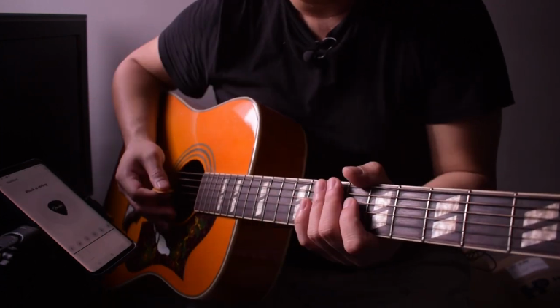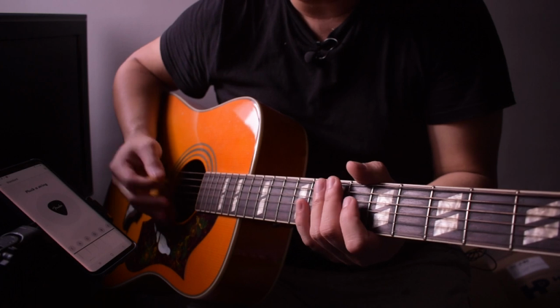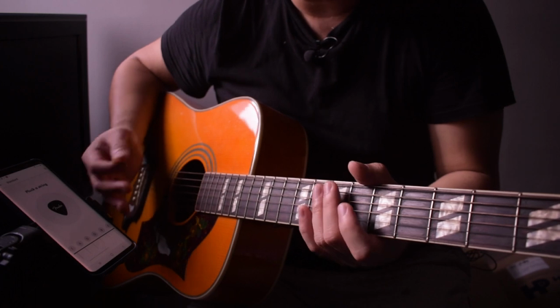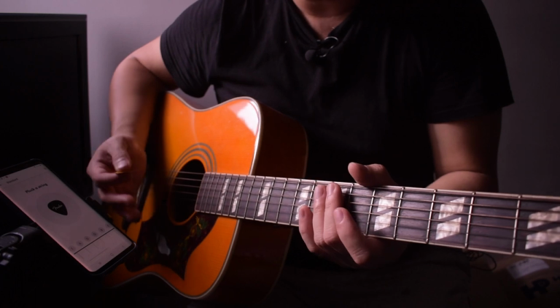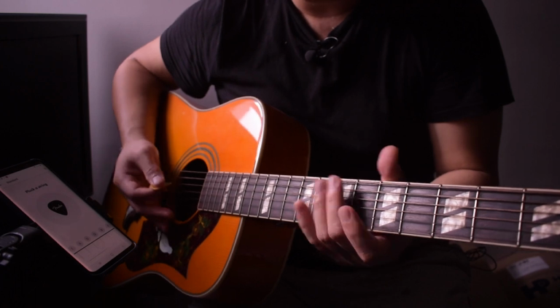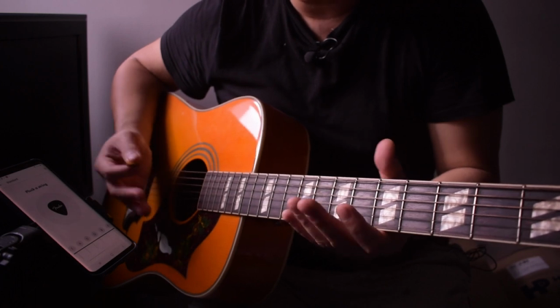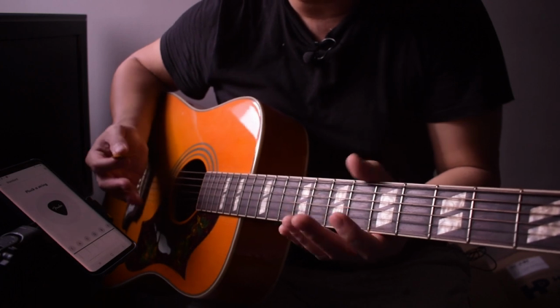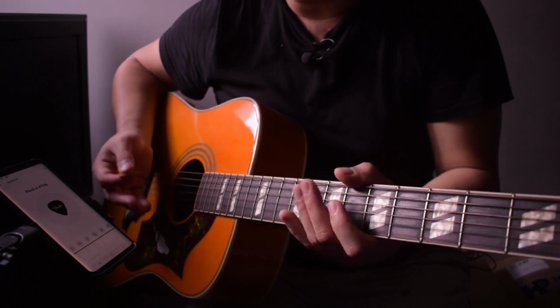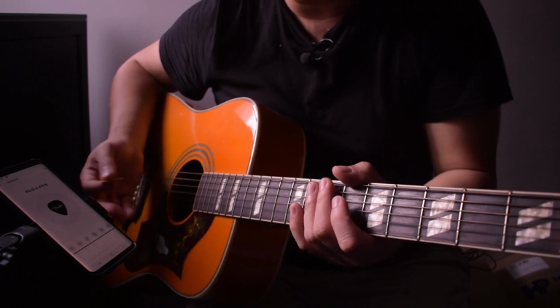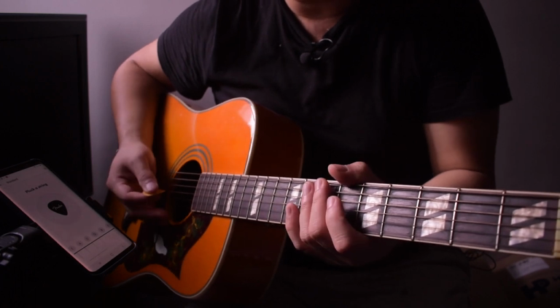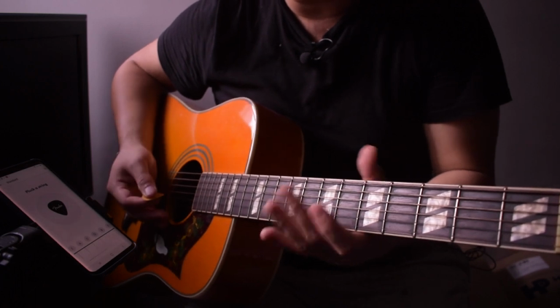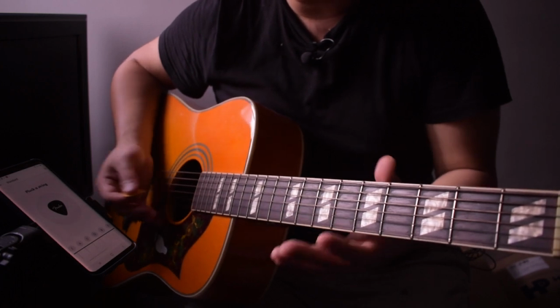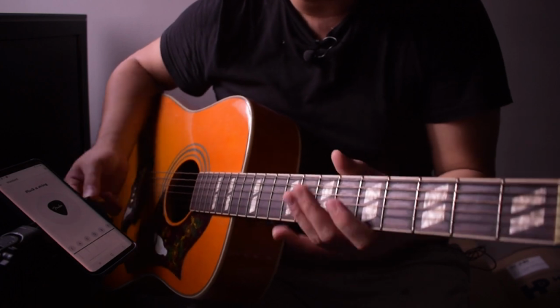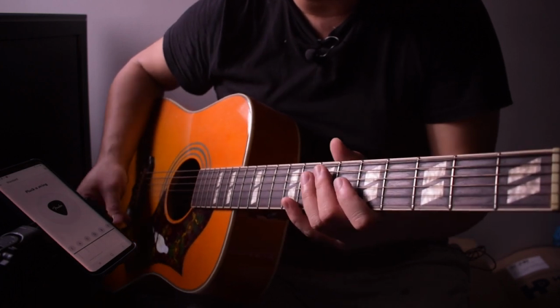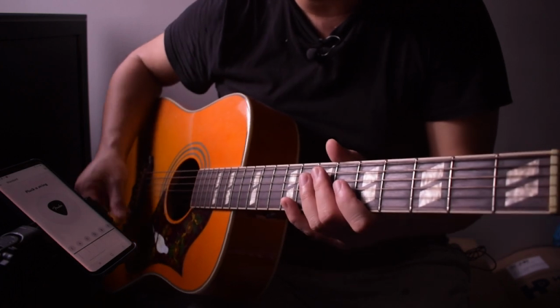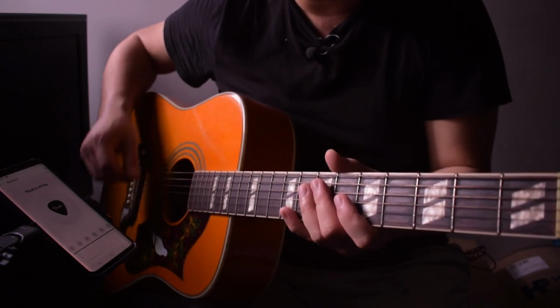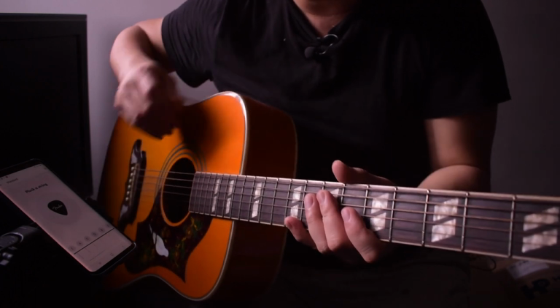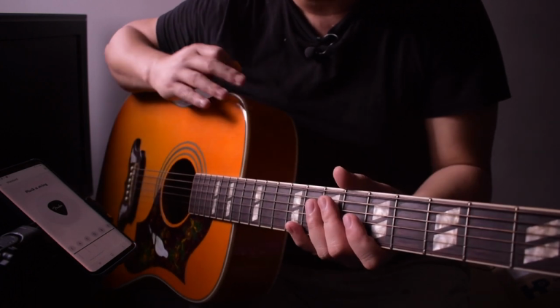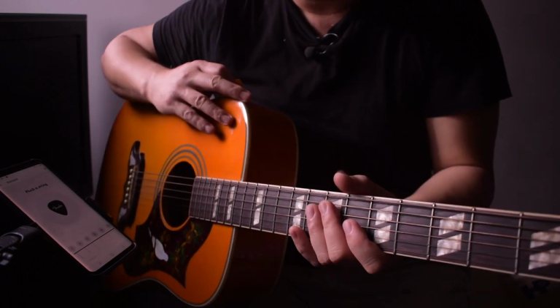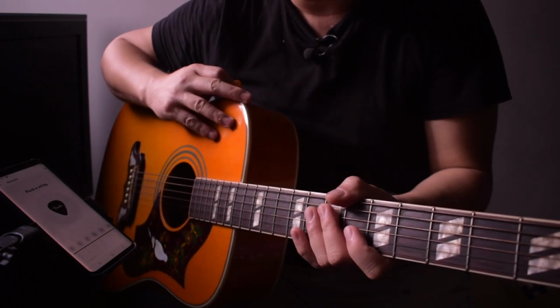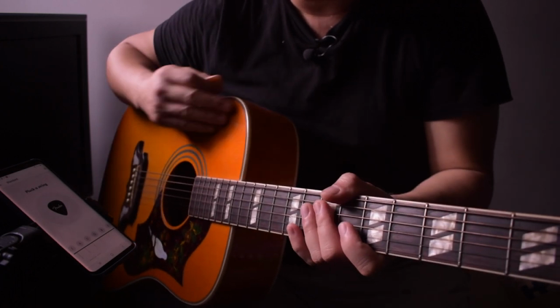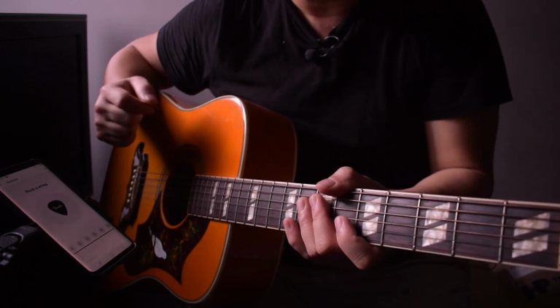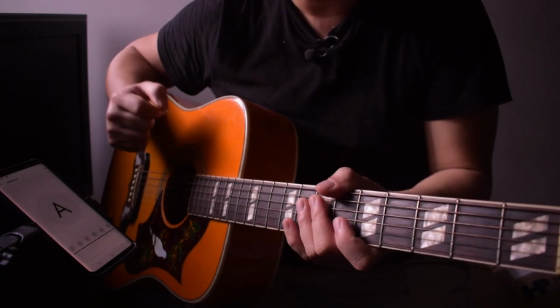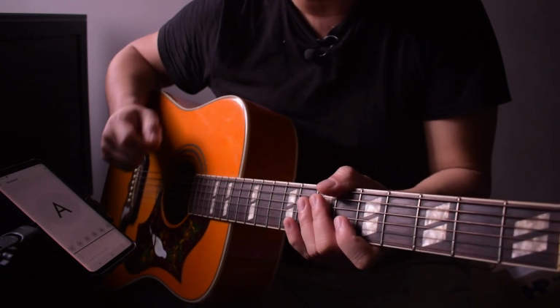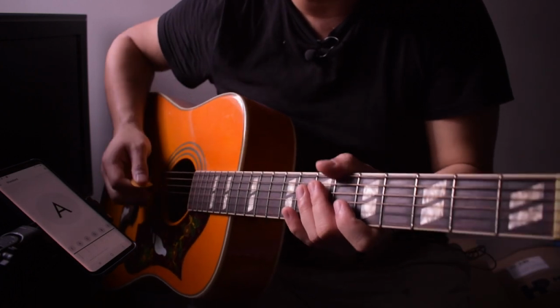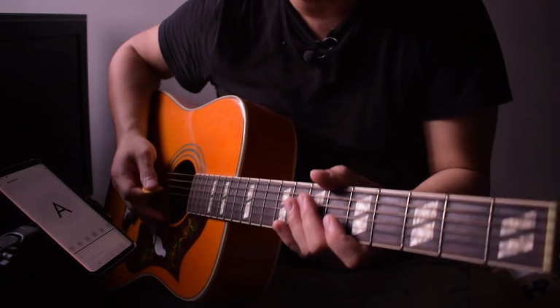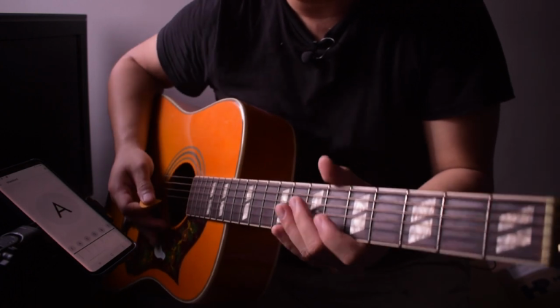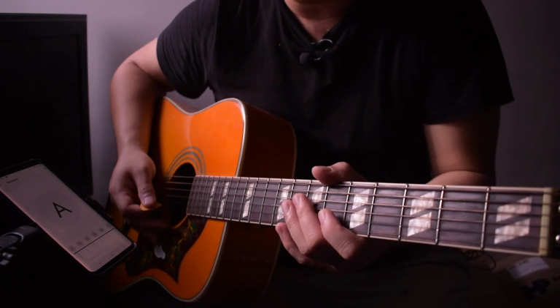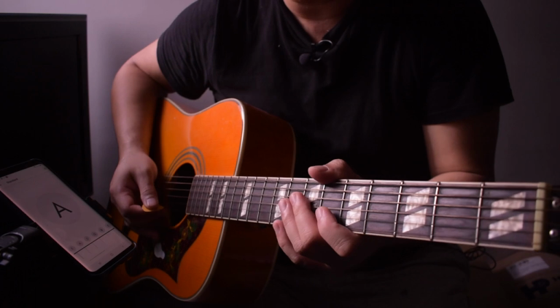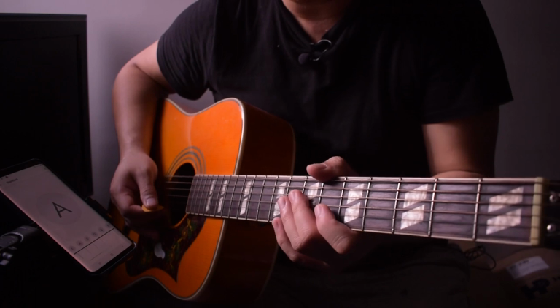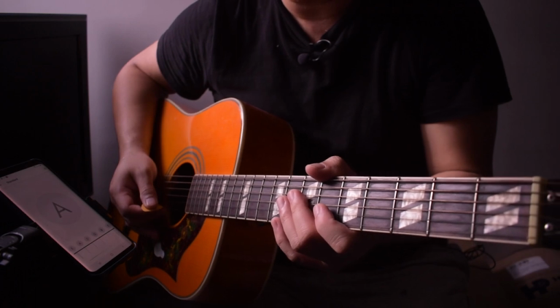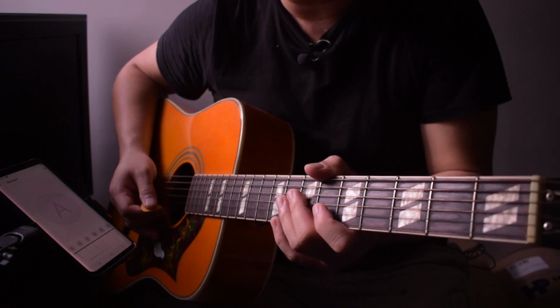I hope this helps you out with your guitar journey, and just keep on practicing. I'll see you in the next video.